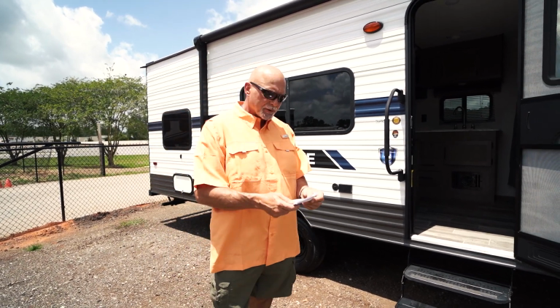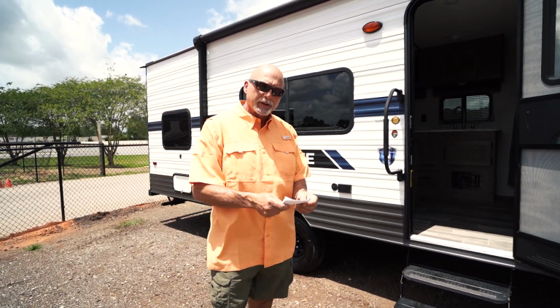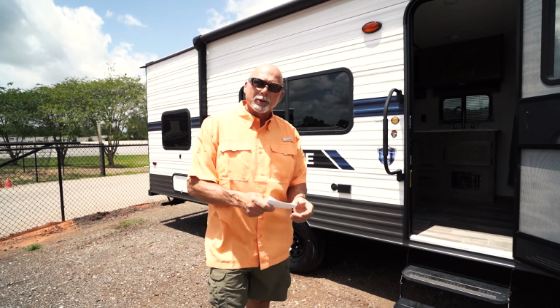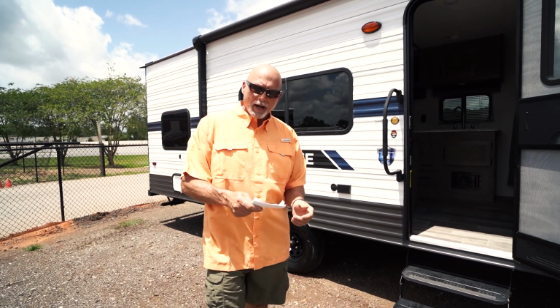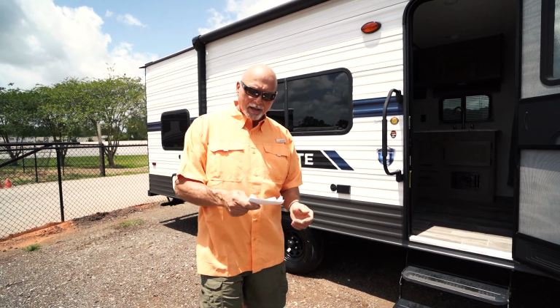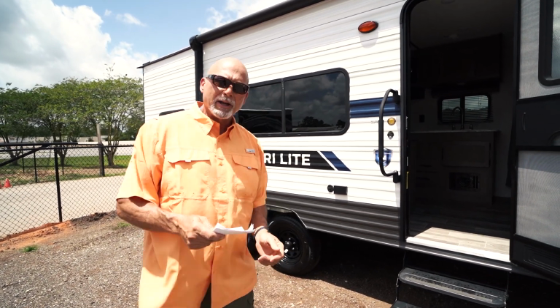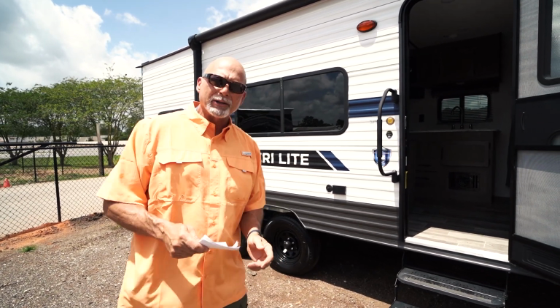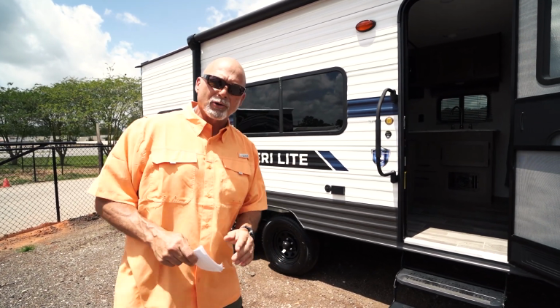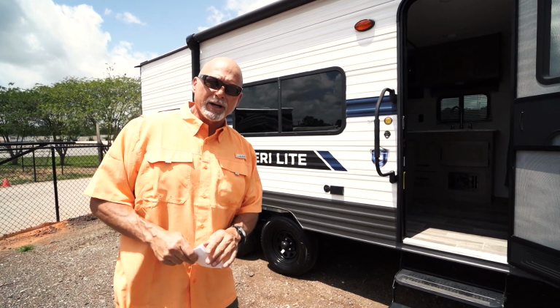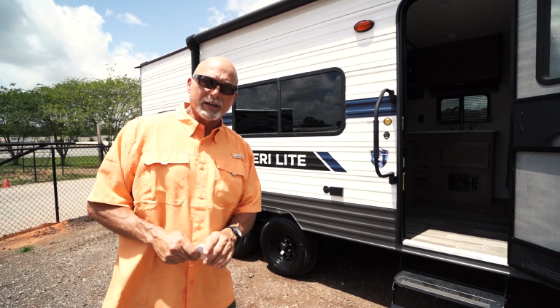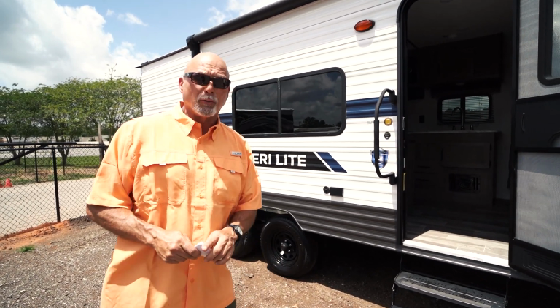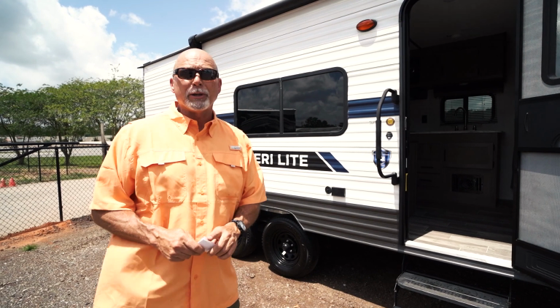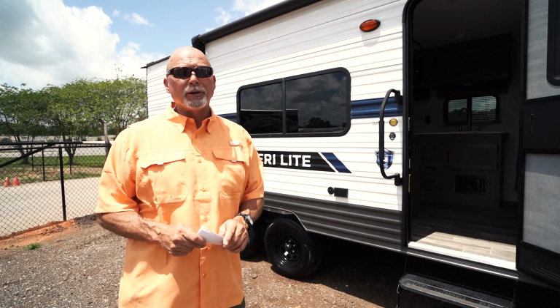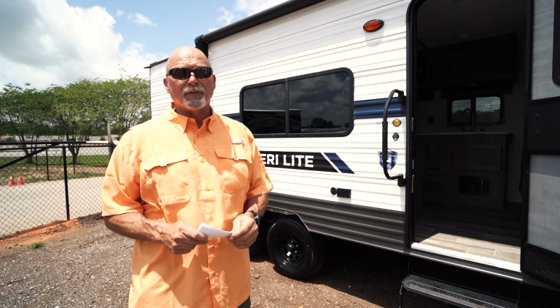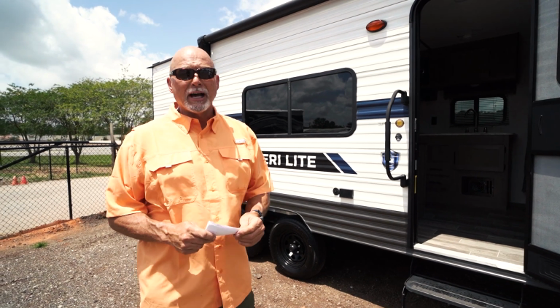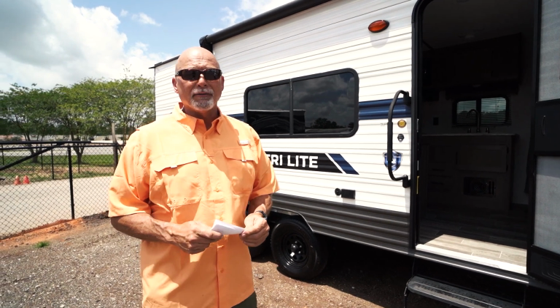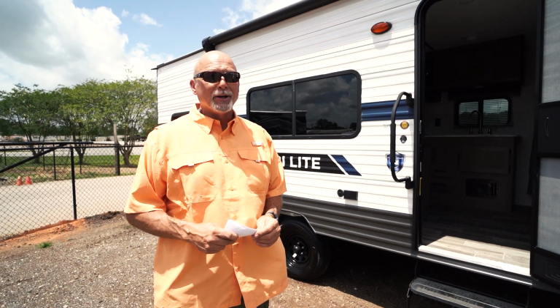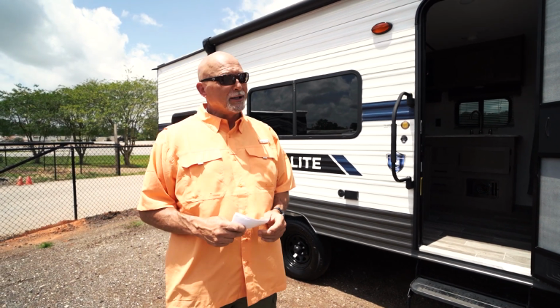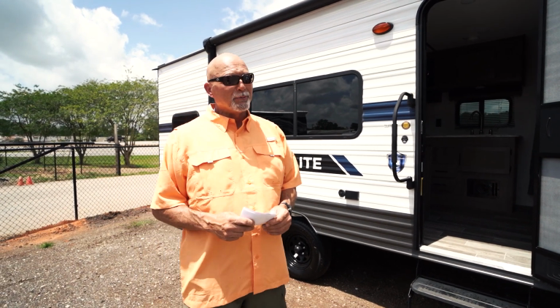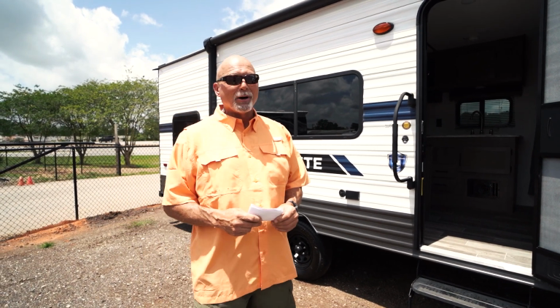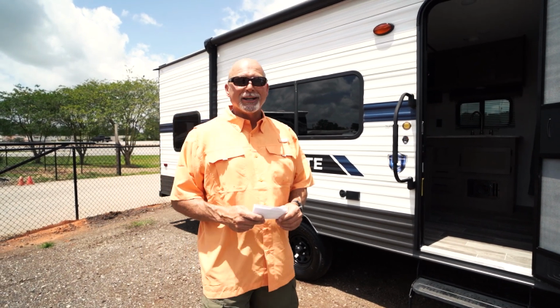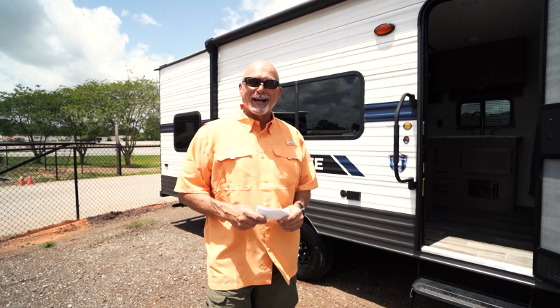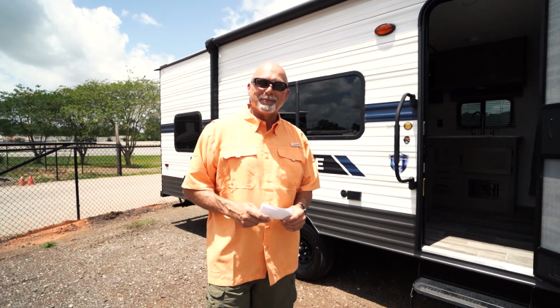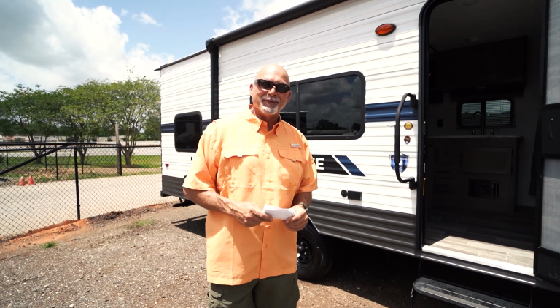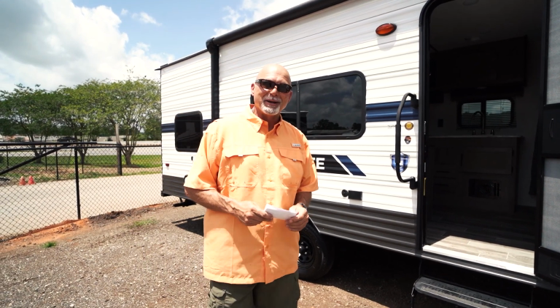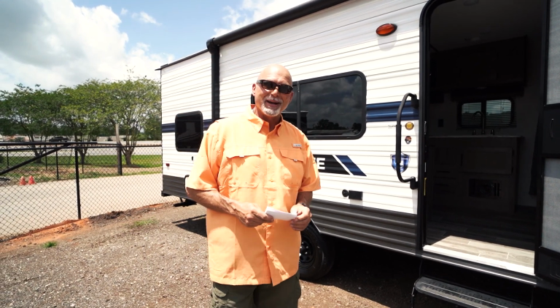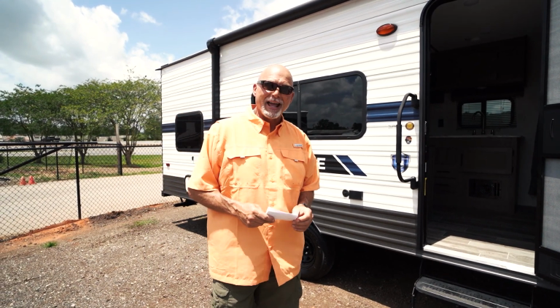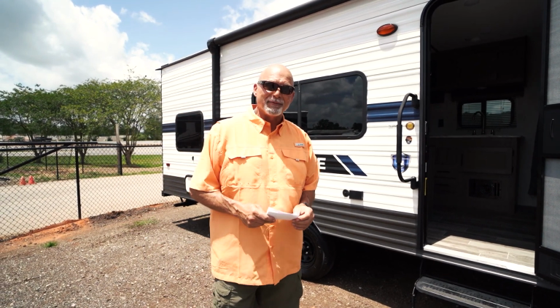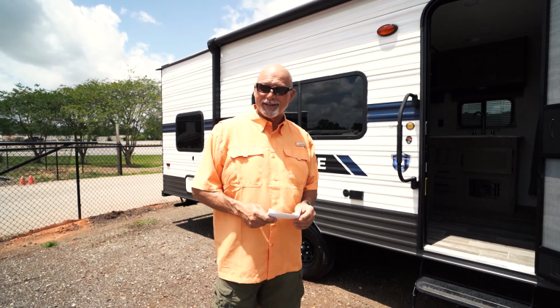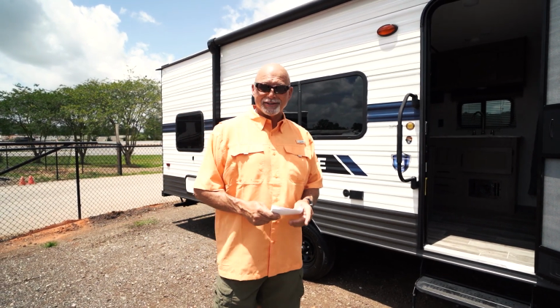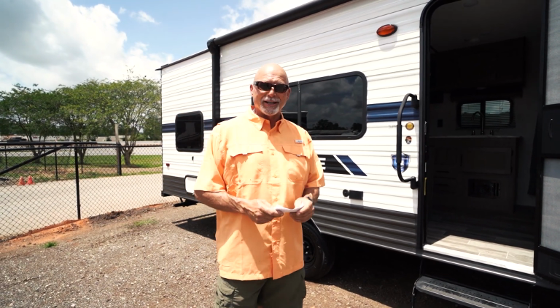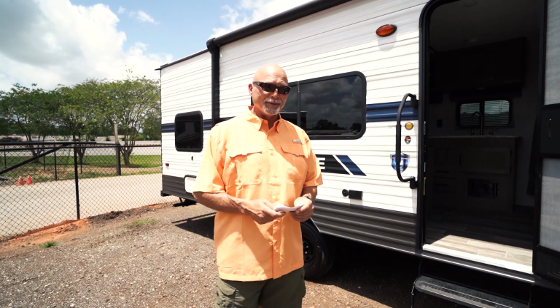This particular model starts at $21,500. Better get them while we got them — we've got about half a dozen of them.